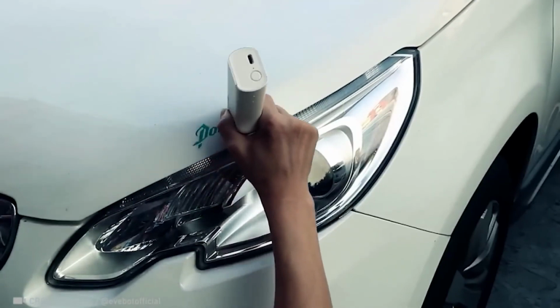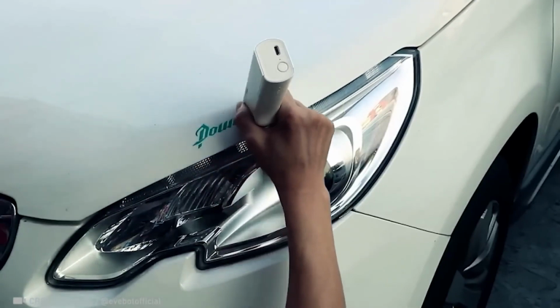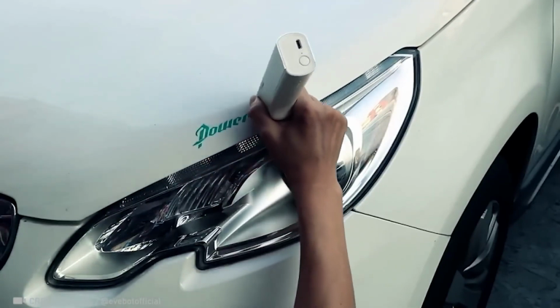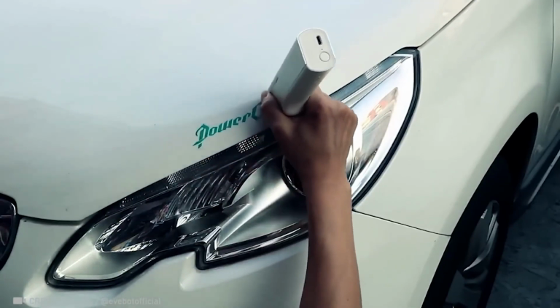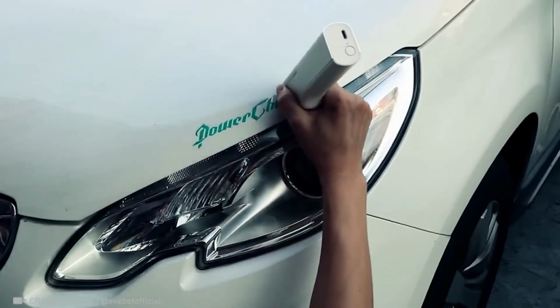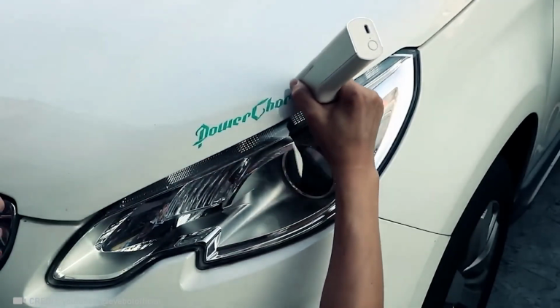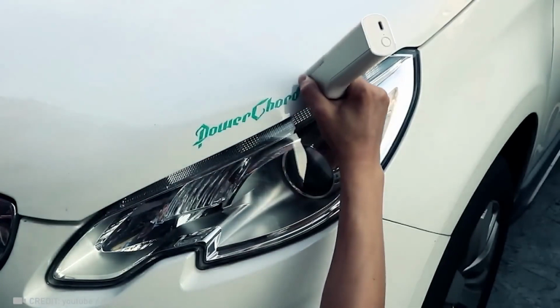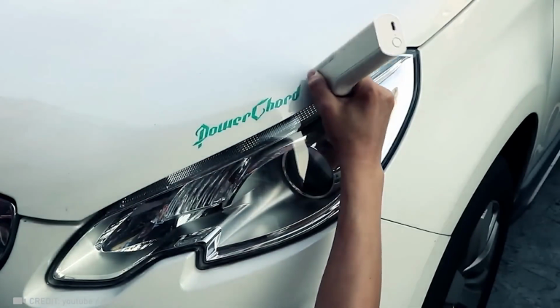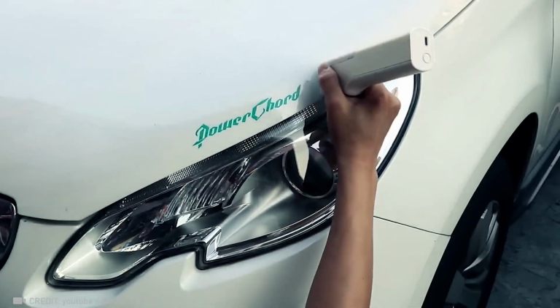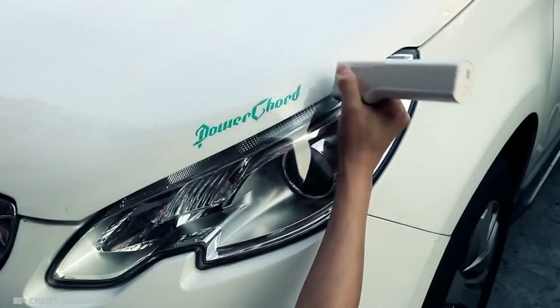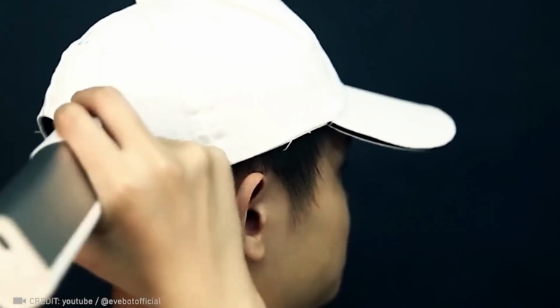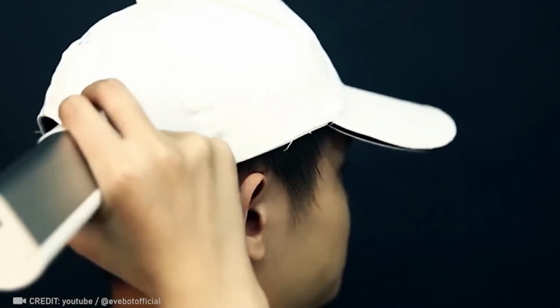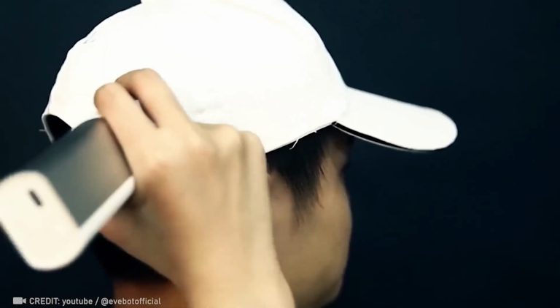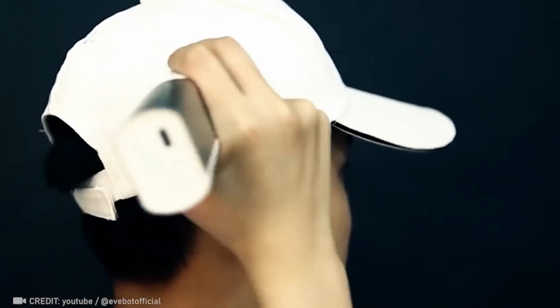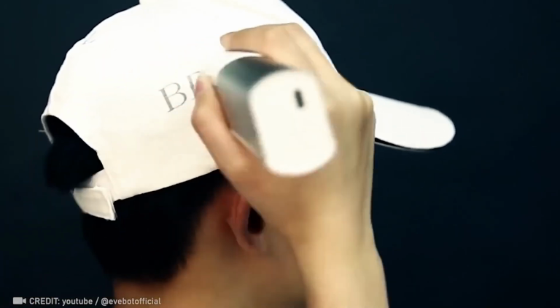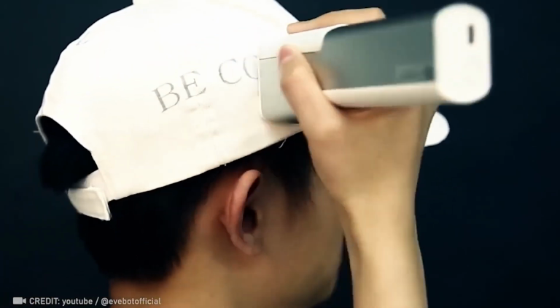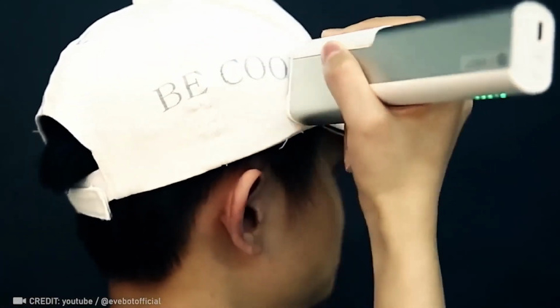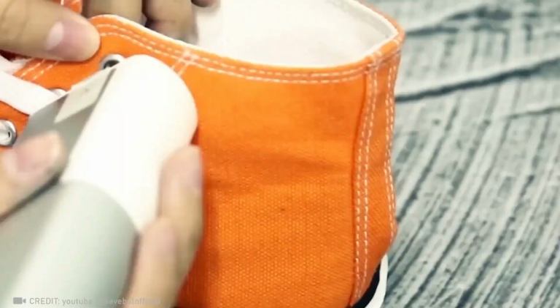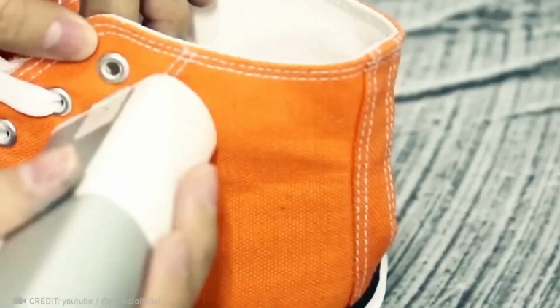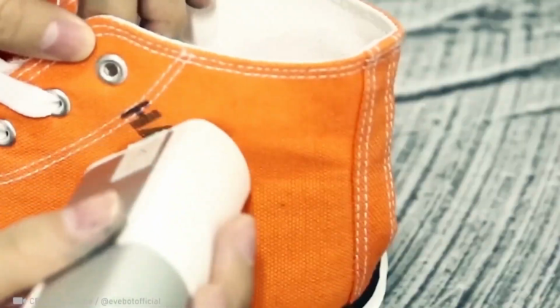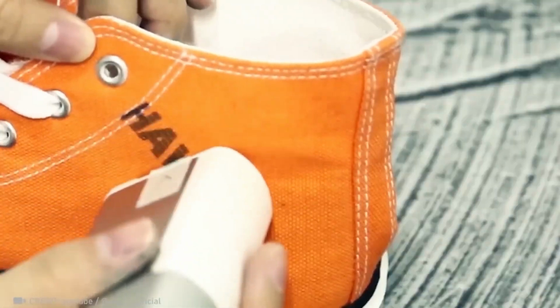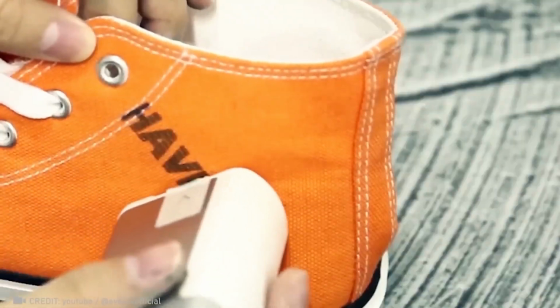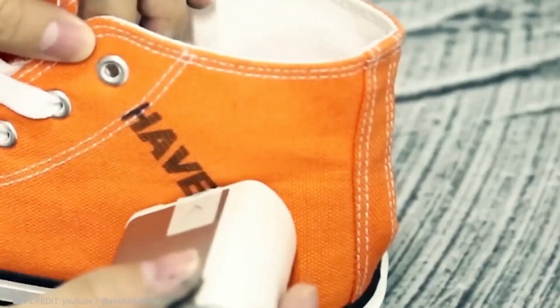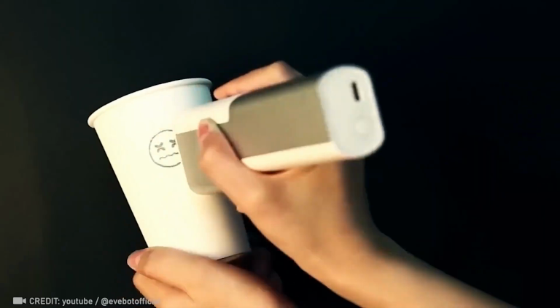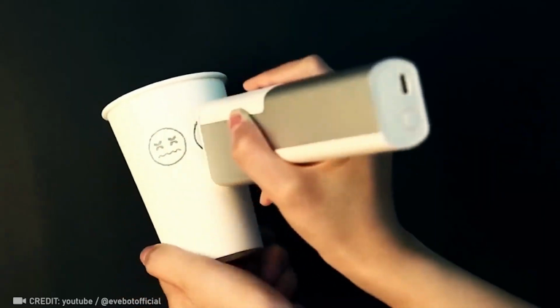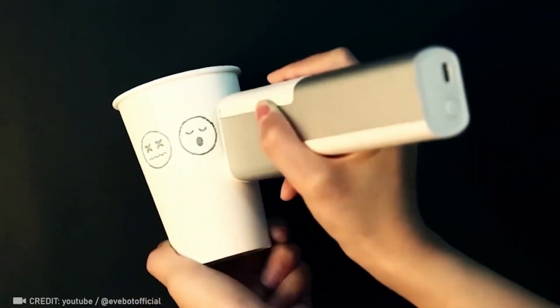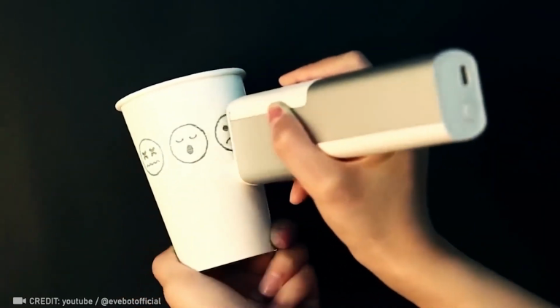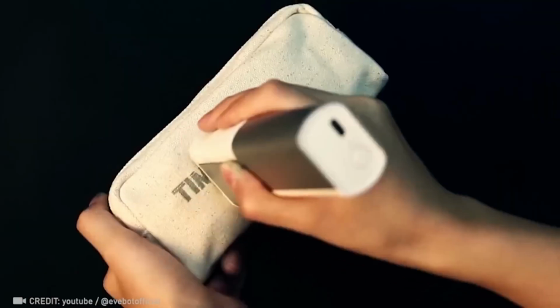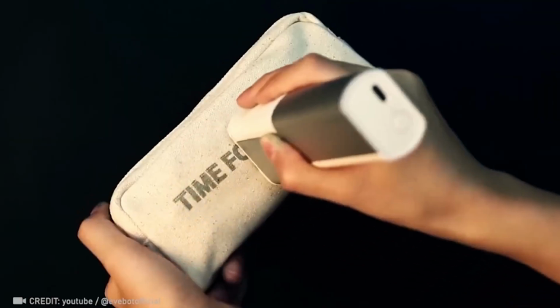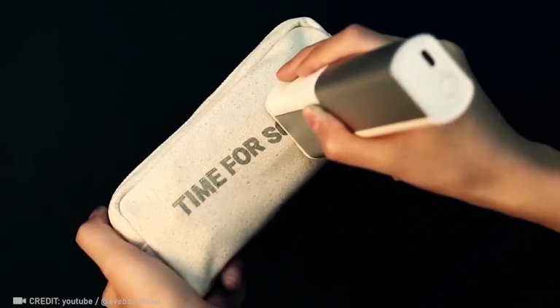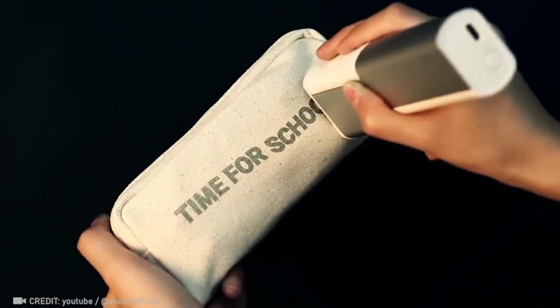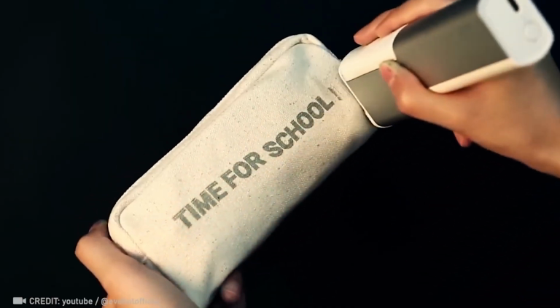Imagine this — the ability to print any time, anywhere. Revolutionary.